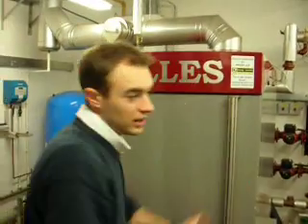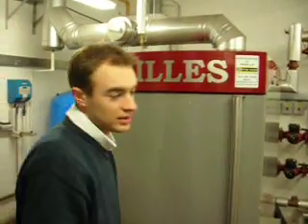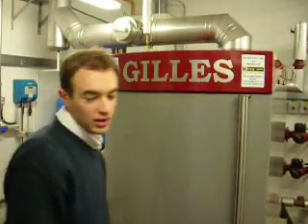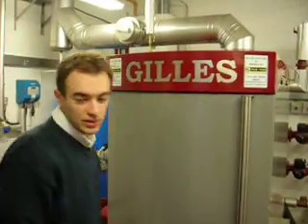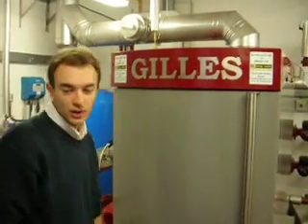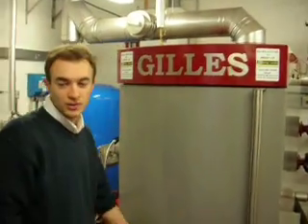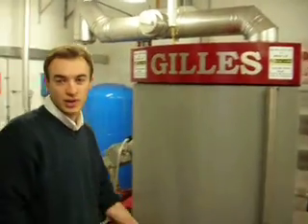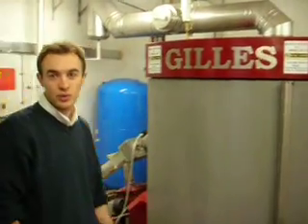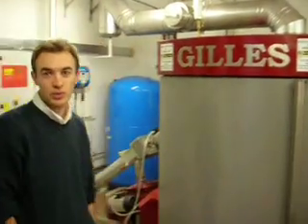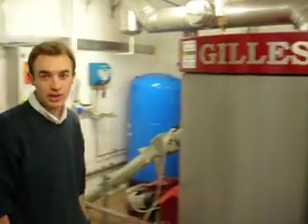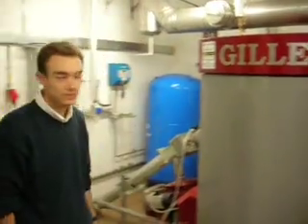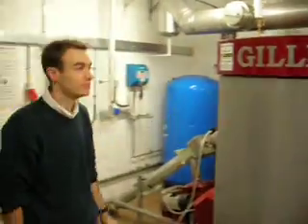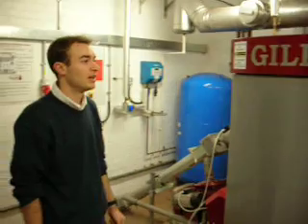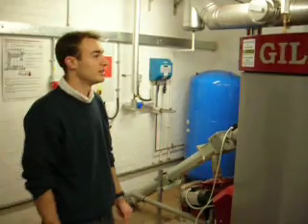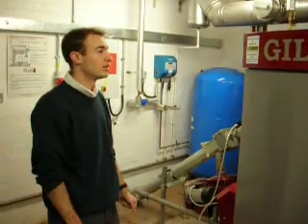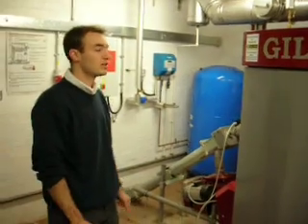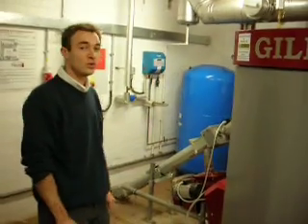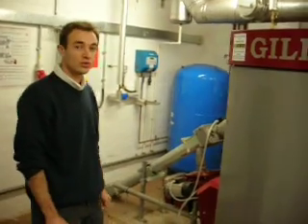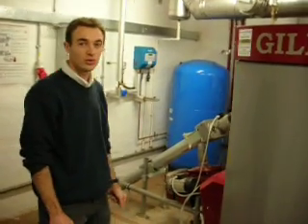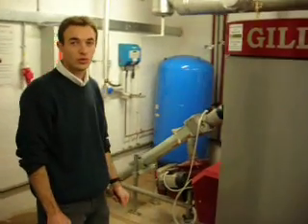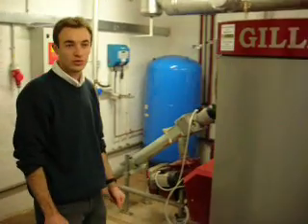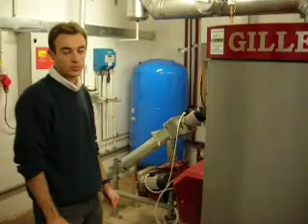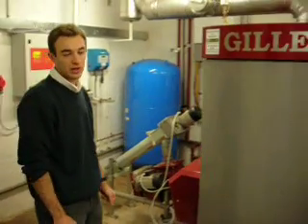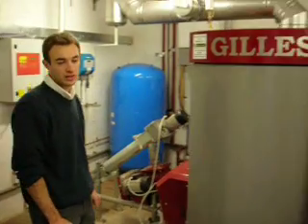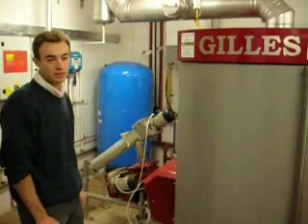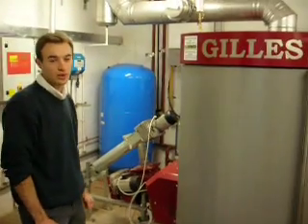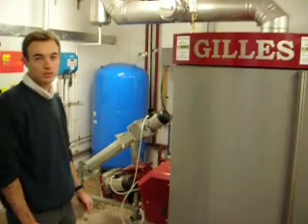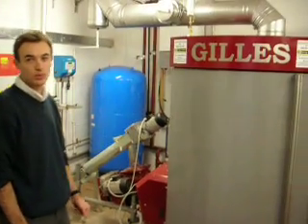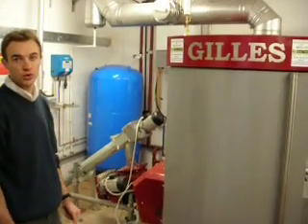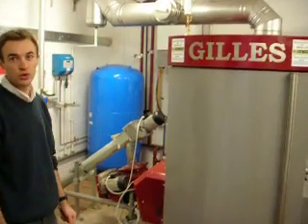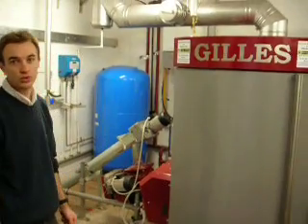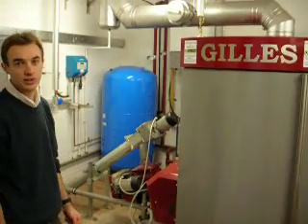It's a 95 kilowatt boiler. It serves the whole school, all of the space heating around, but not the hot water.